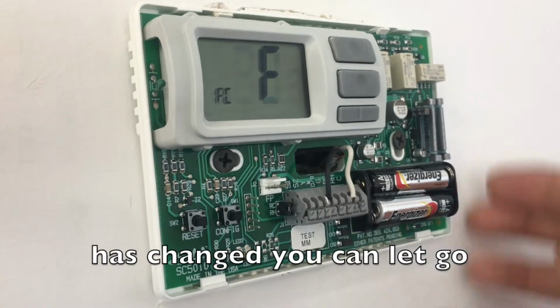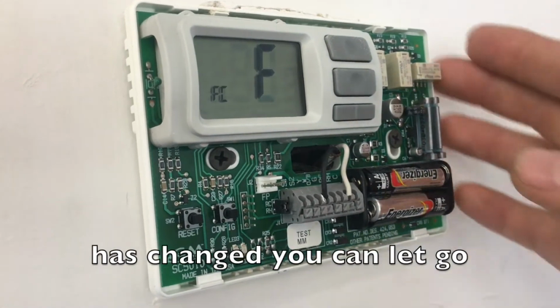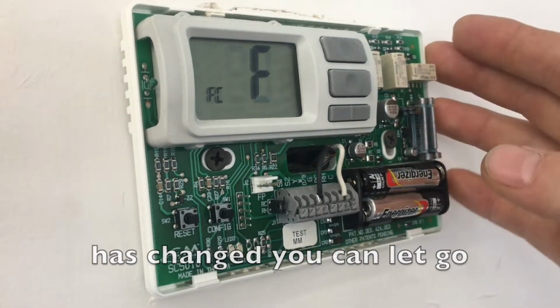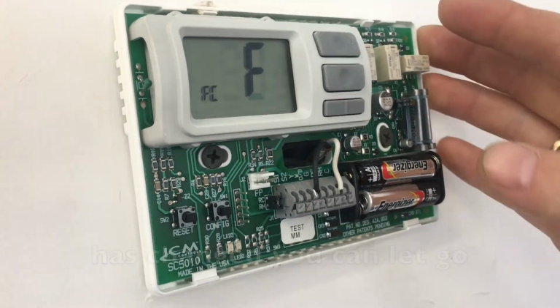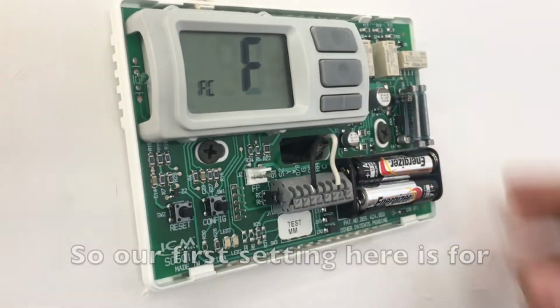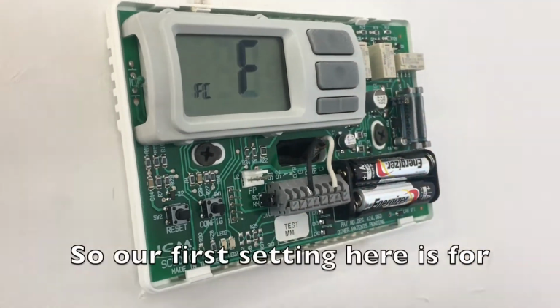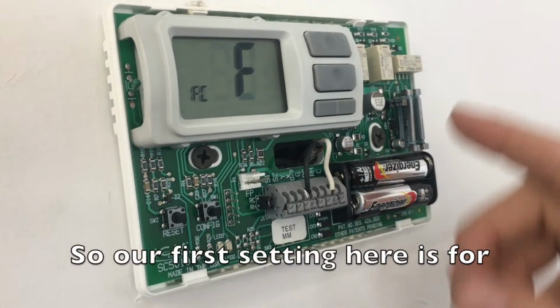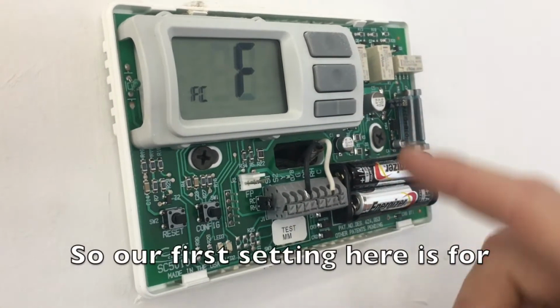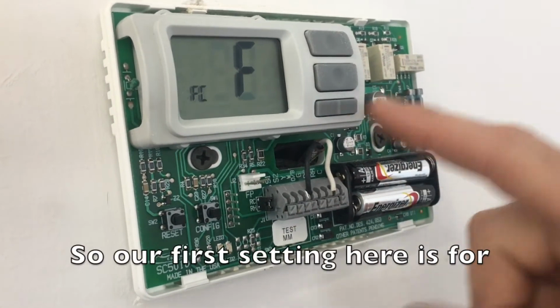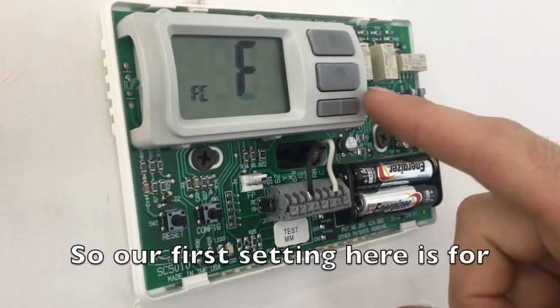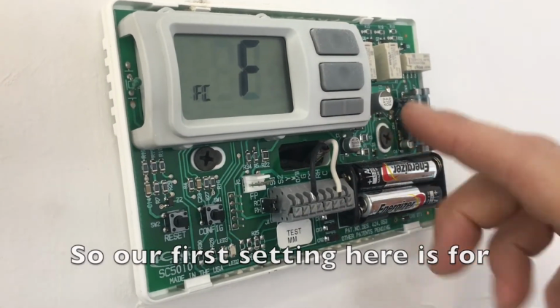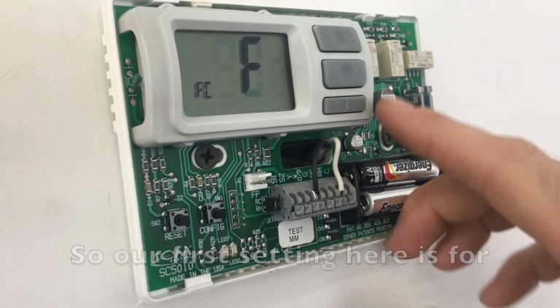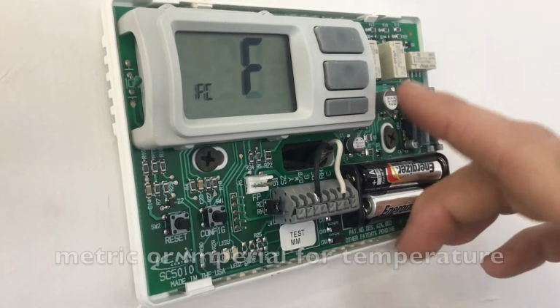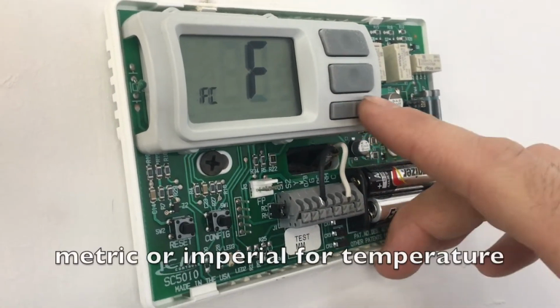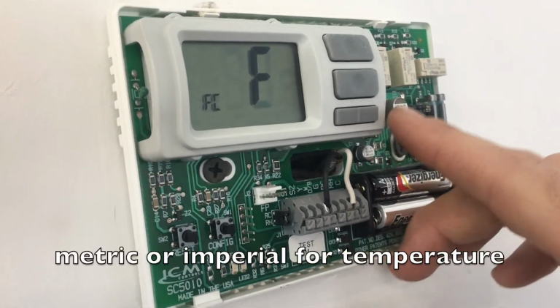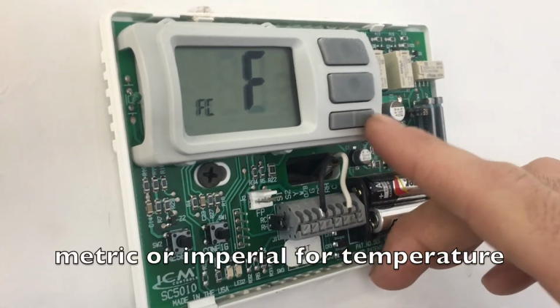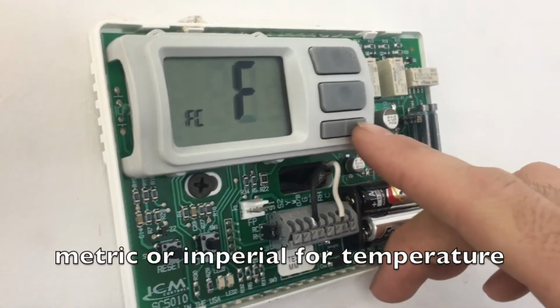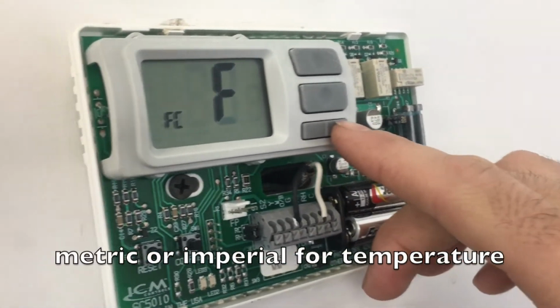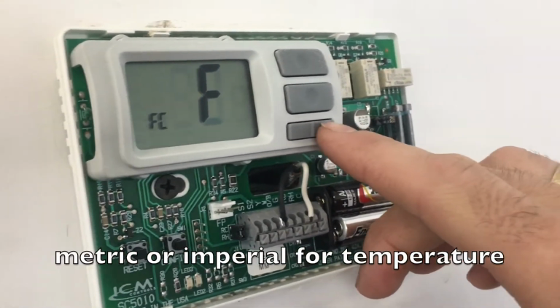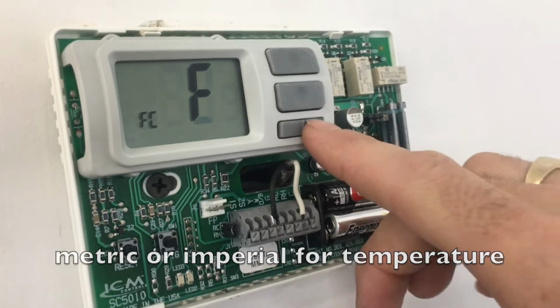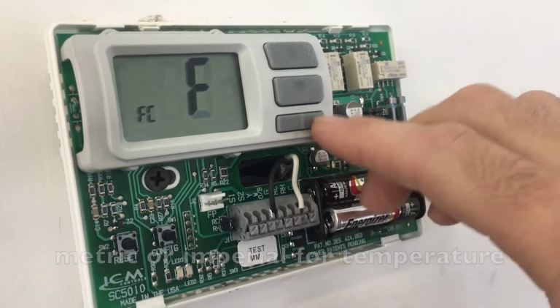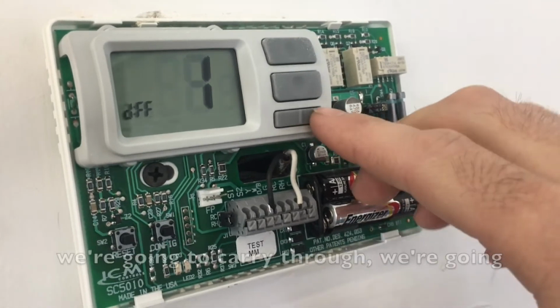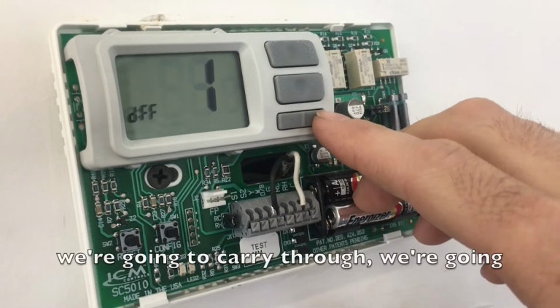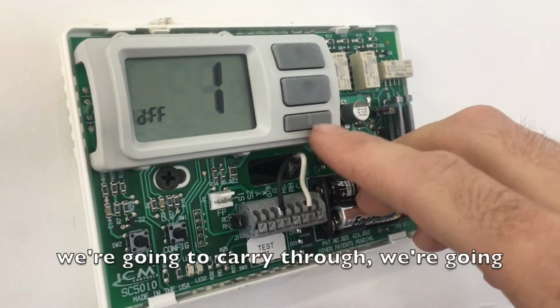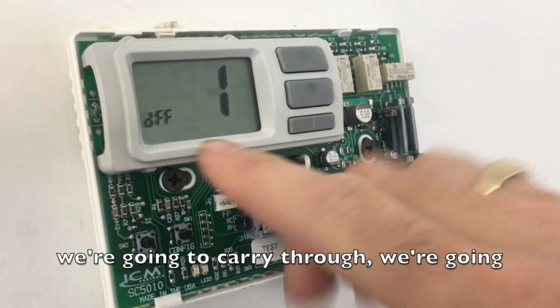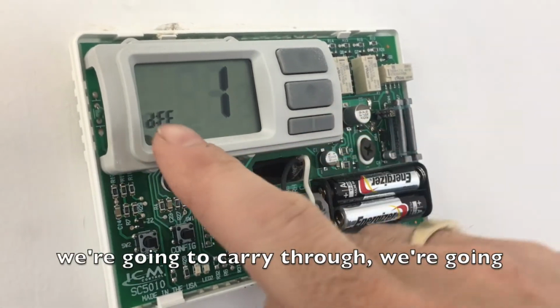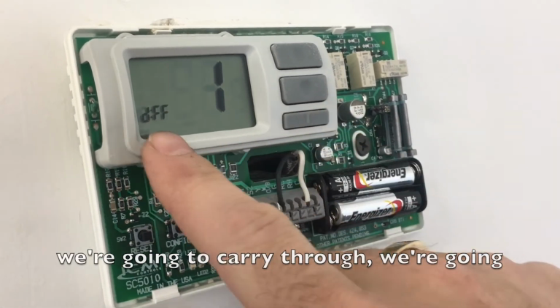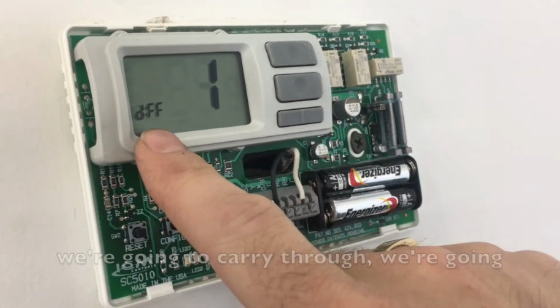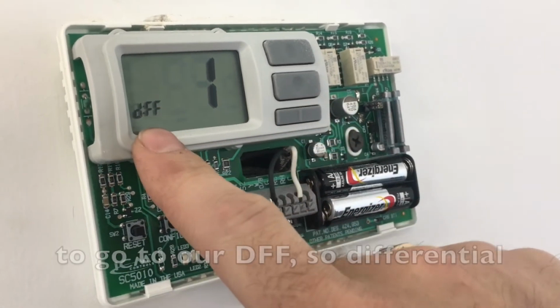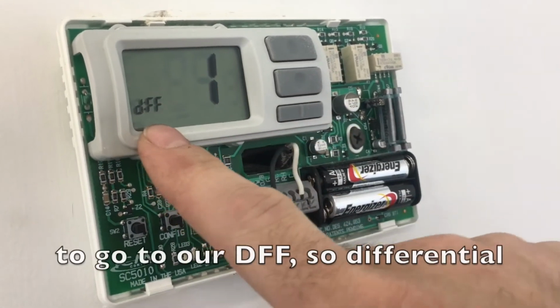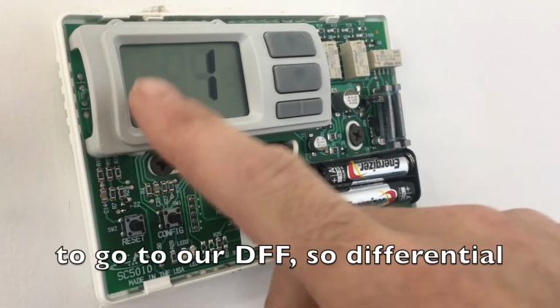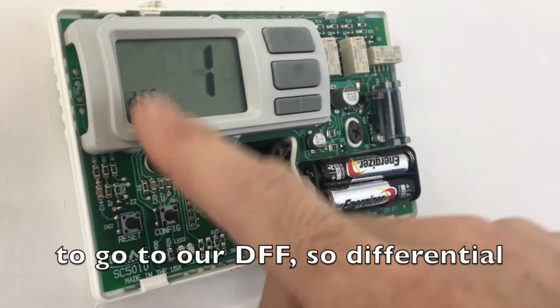Our first setting here is for metric or imperial for temperature, so we're going to carry through and go to our diff — so differential.